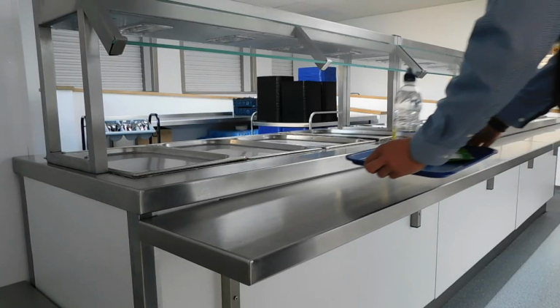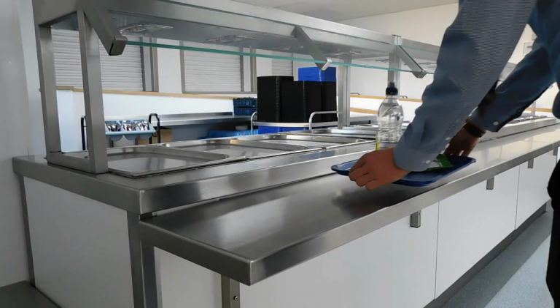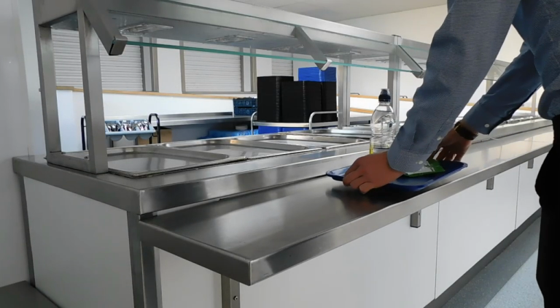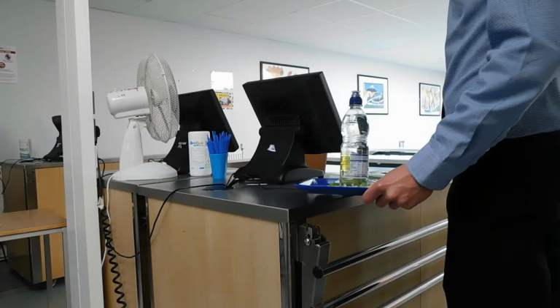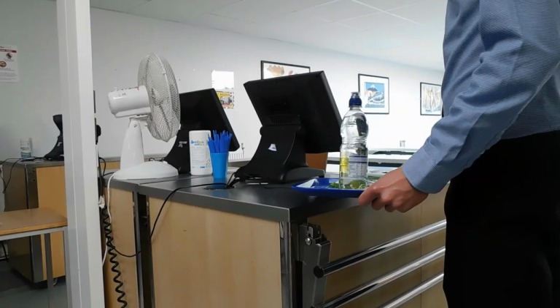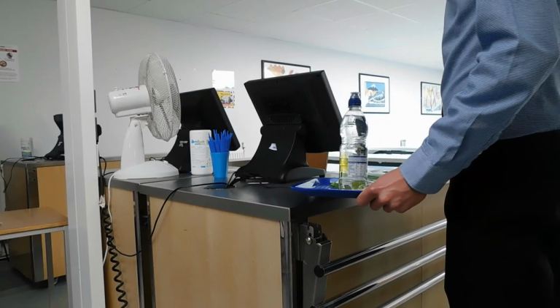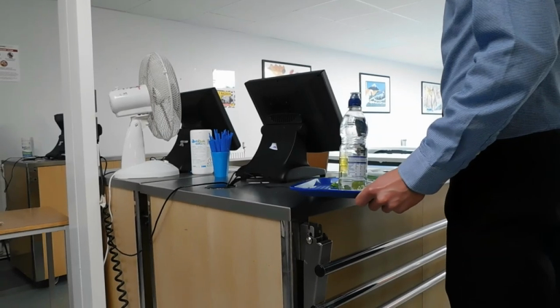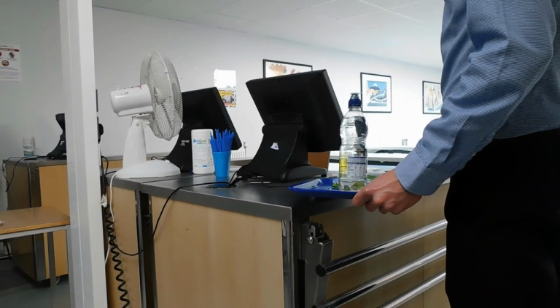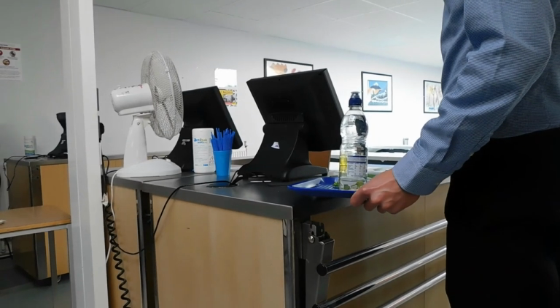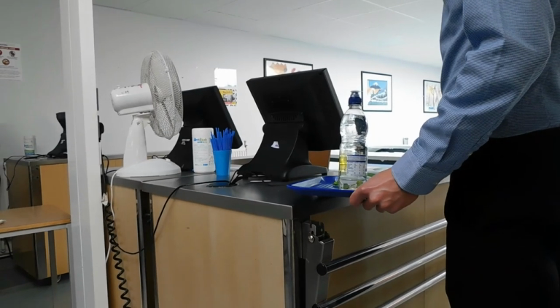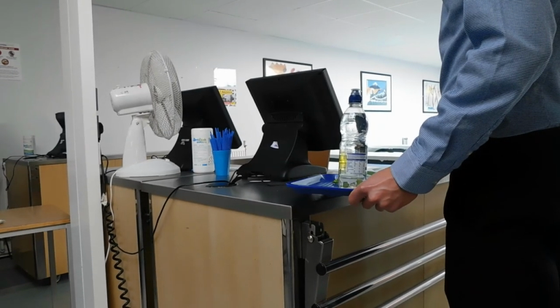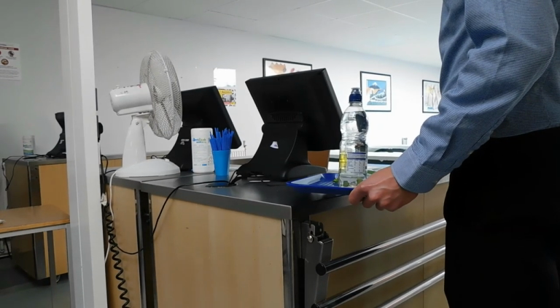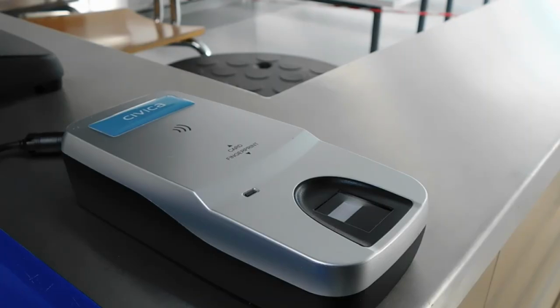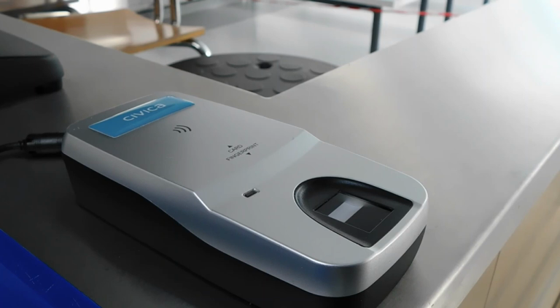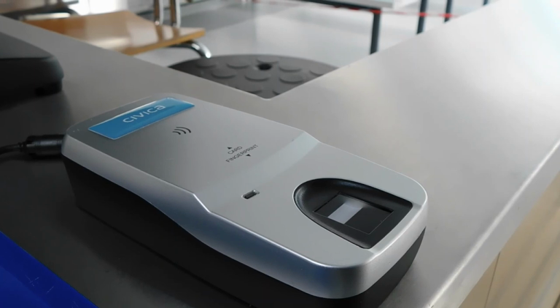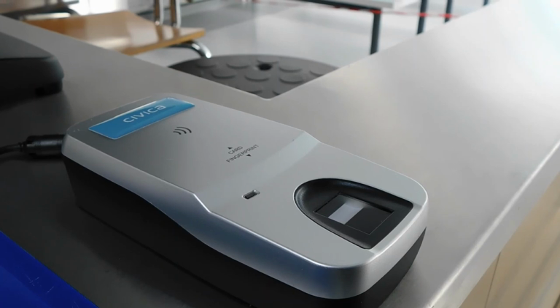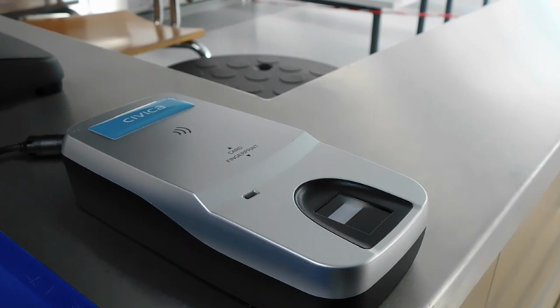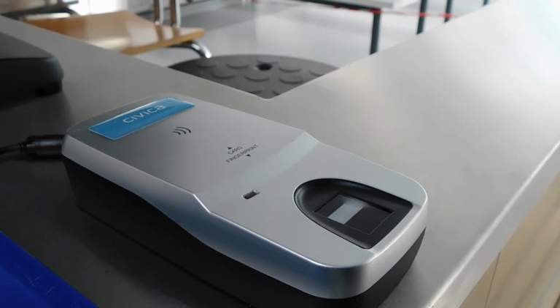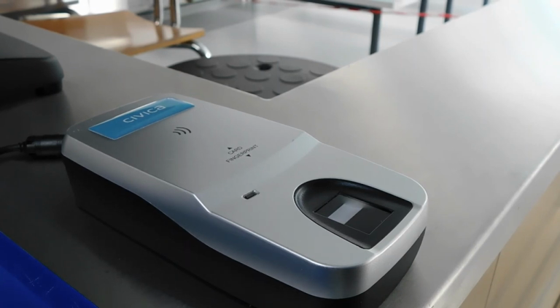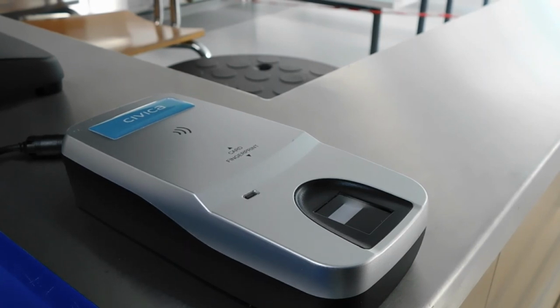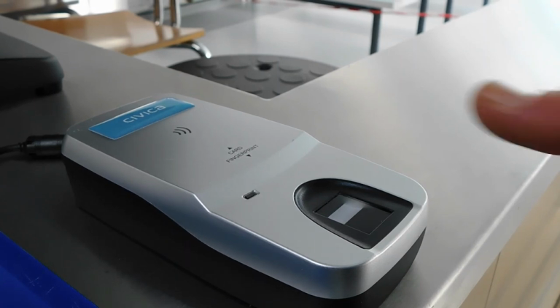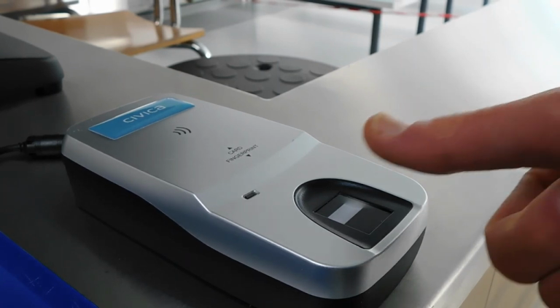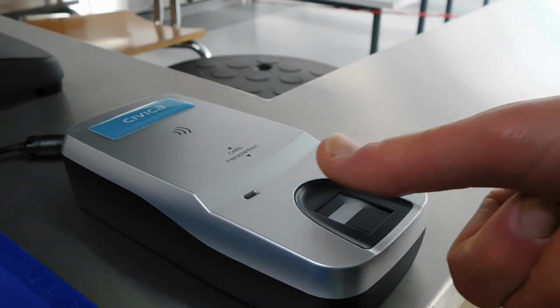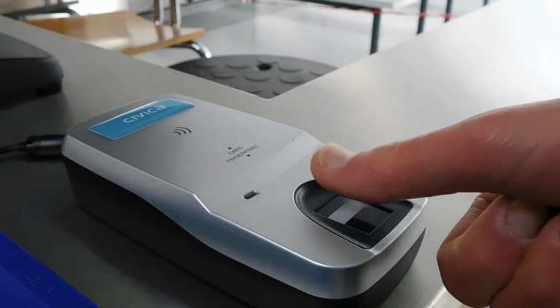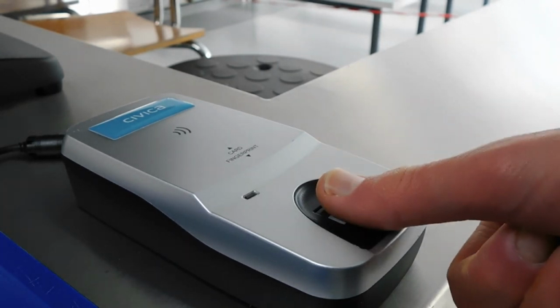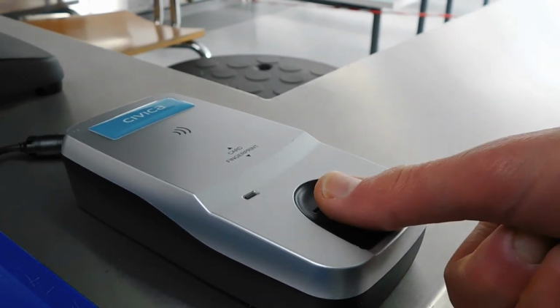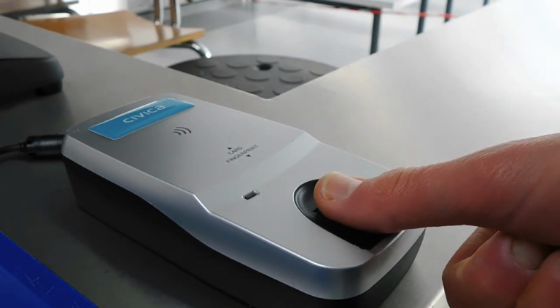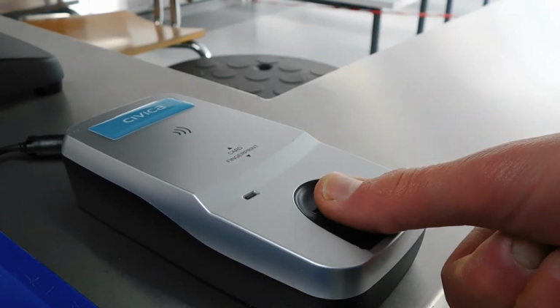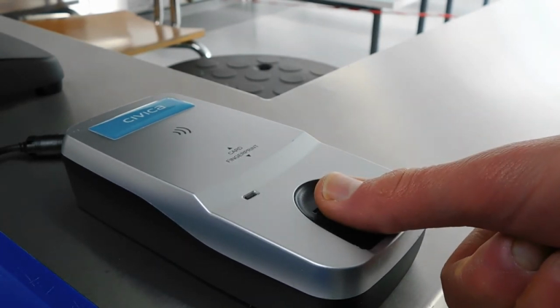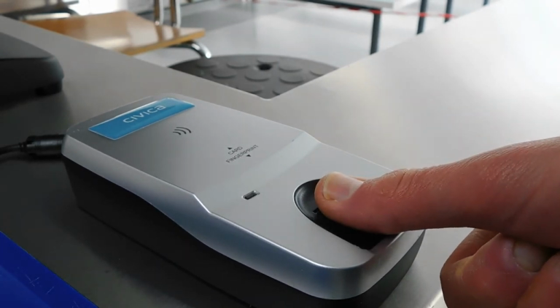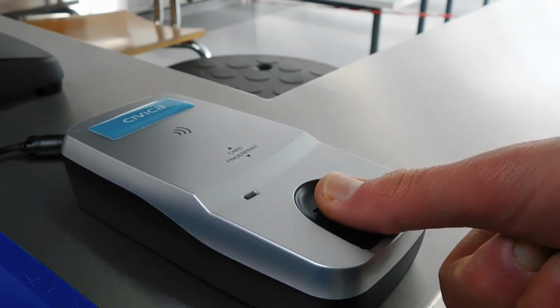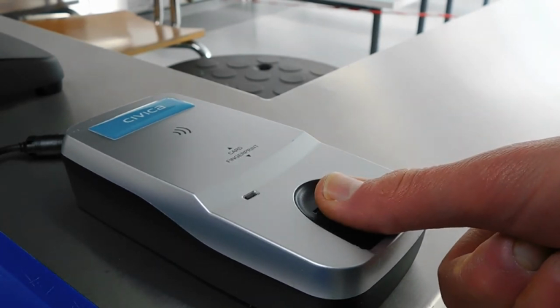Once you have your food, go to the tills. A member of the canteen staff will price up your items. You can then pay by placing your thumb on the scanner.